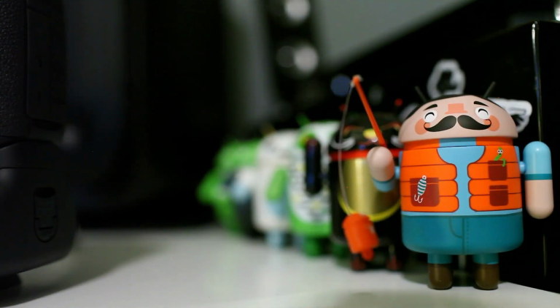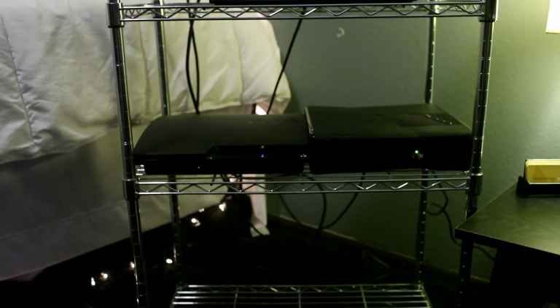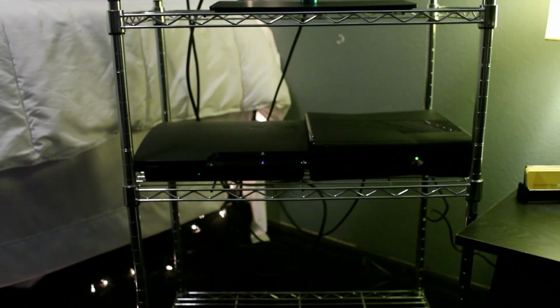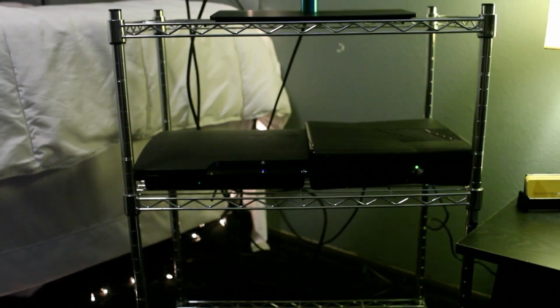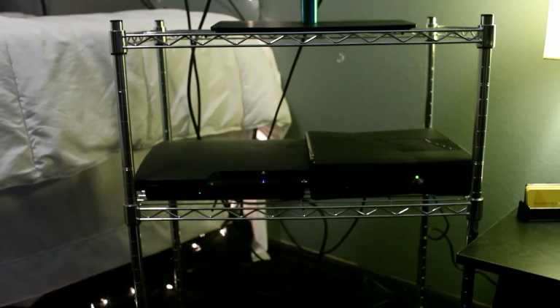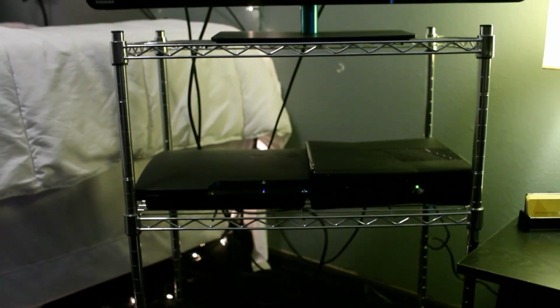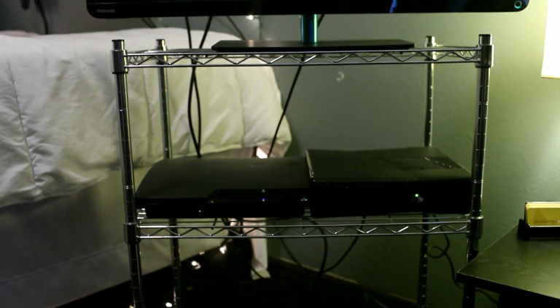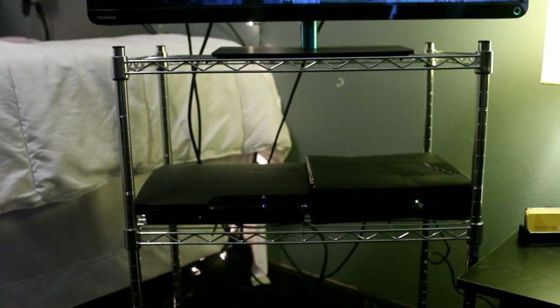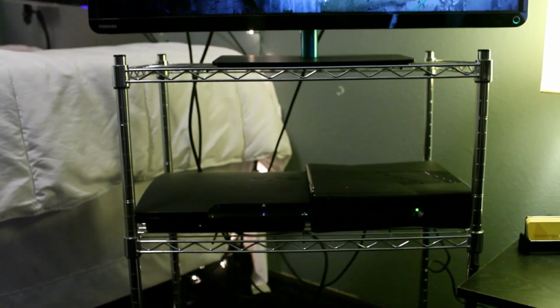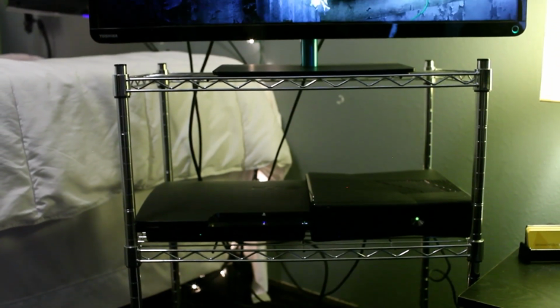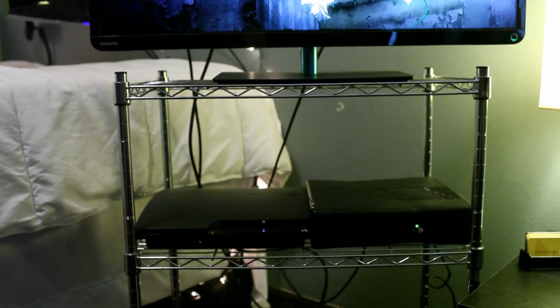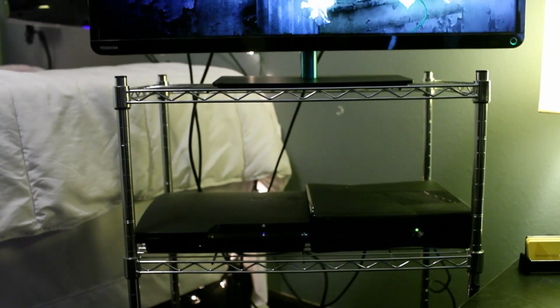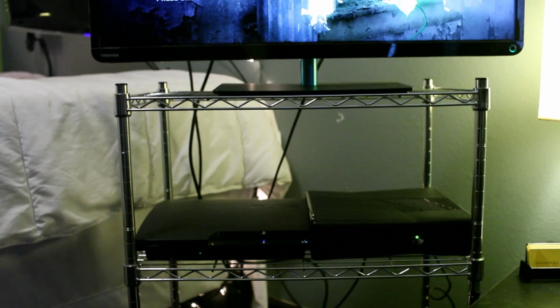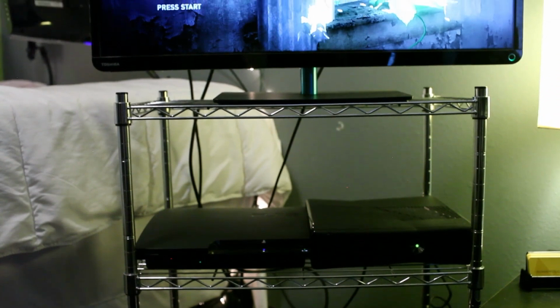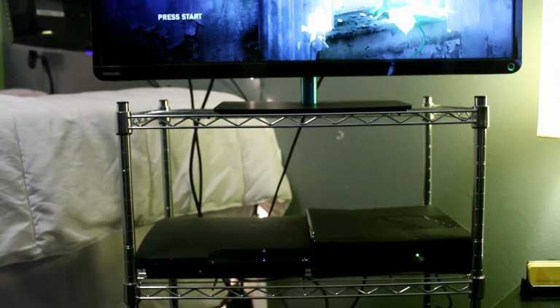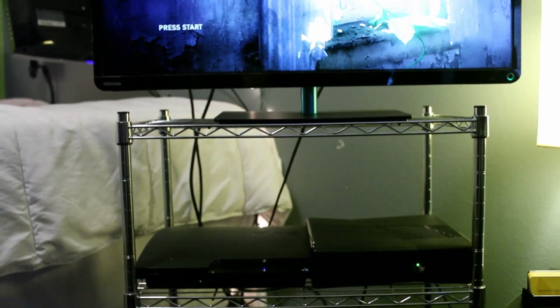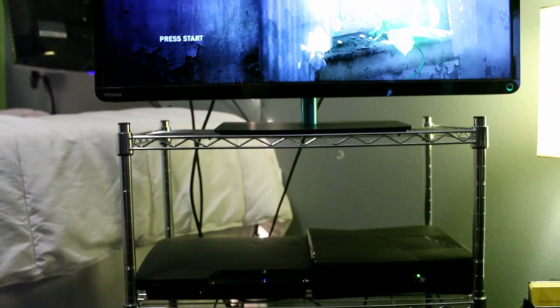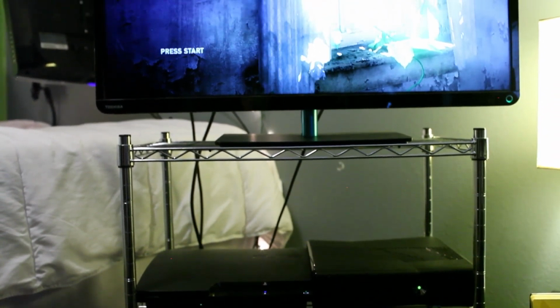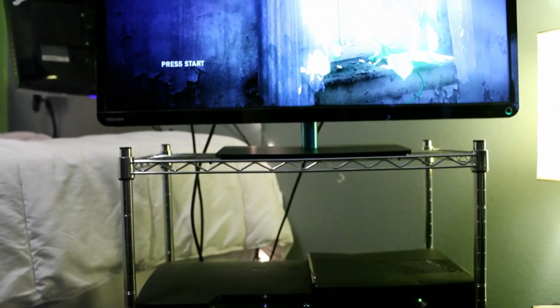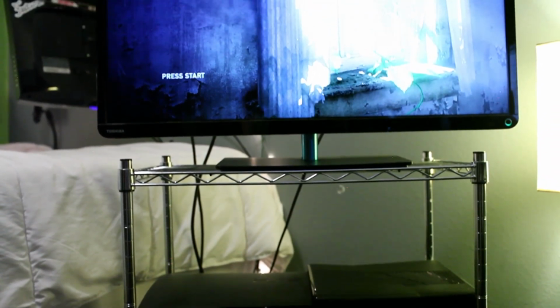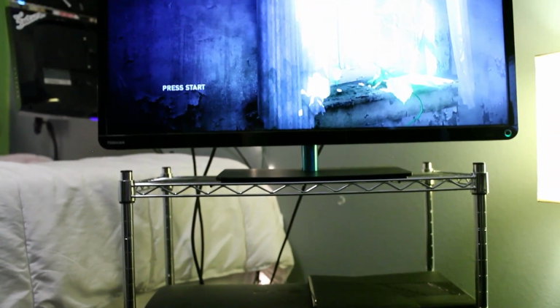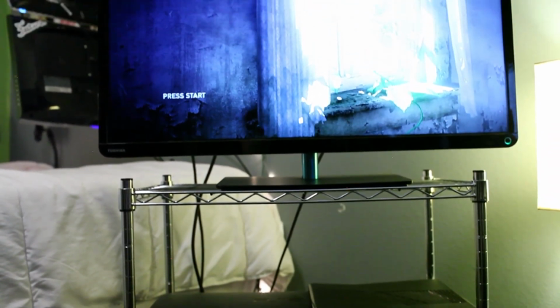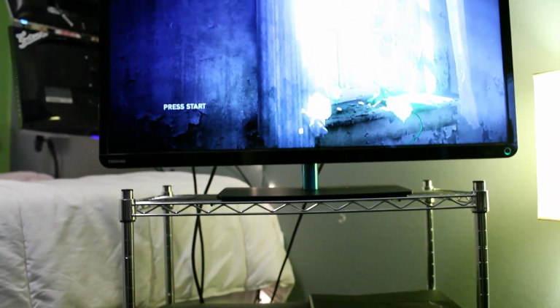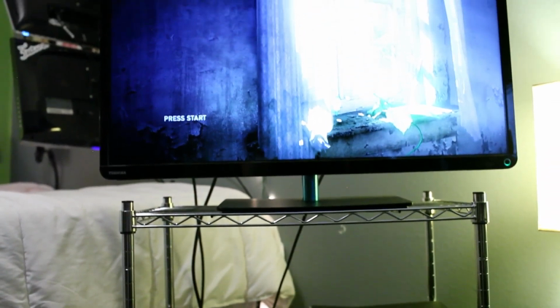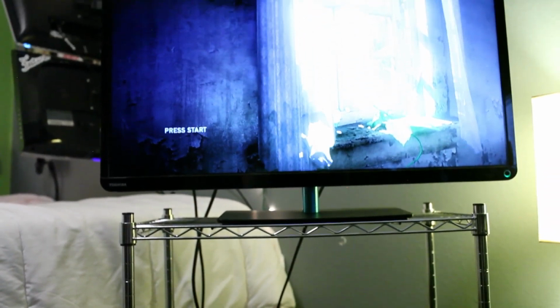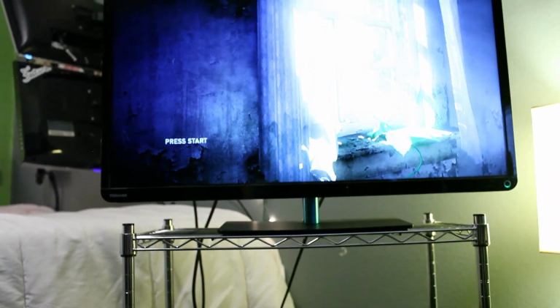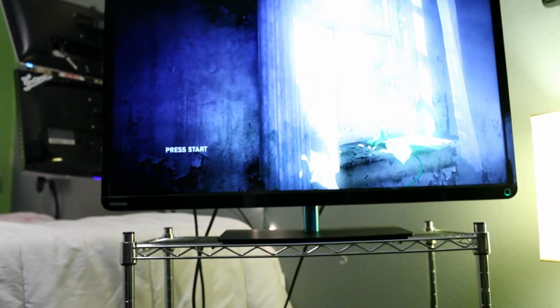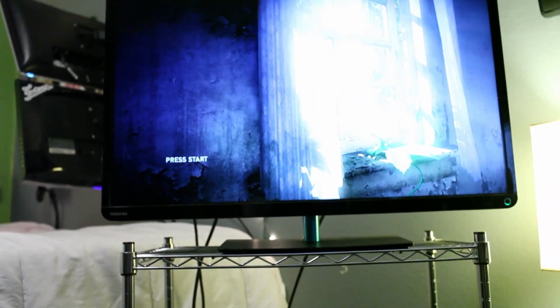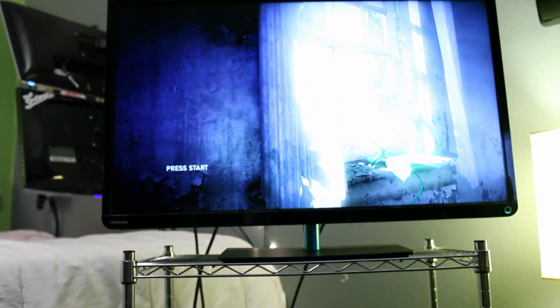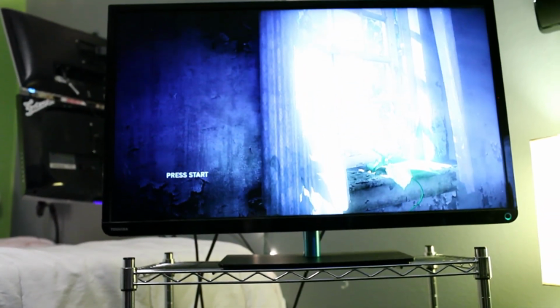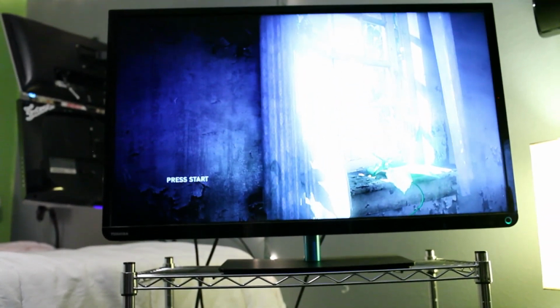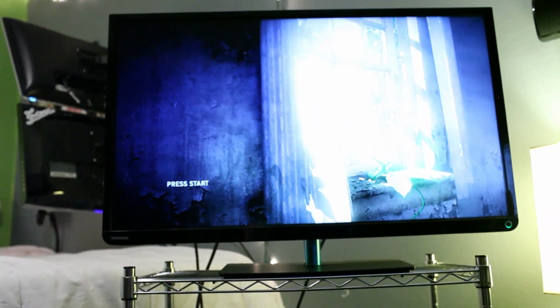Gaming area — PS3, Xbox 360, and this 32 inch Toshiba.